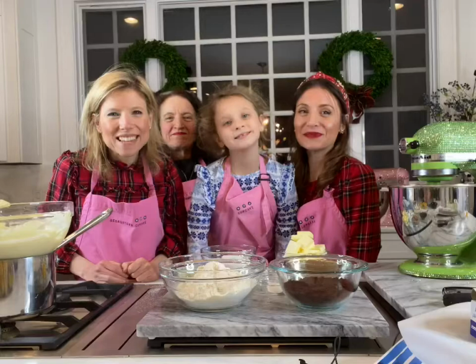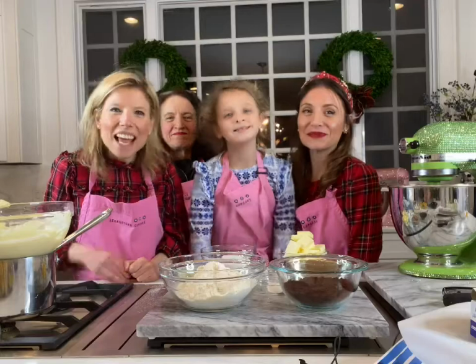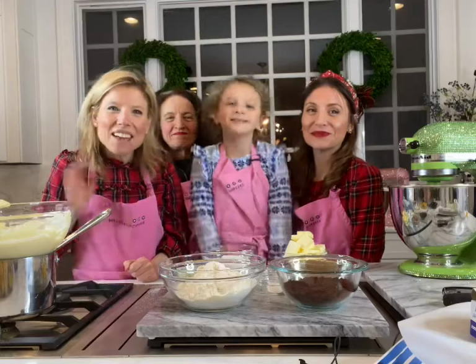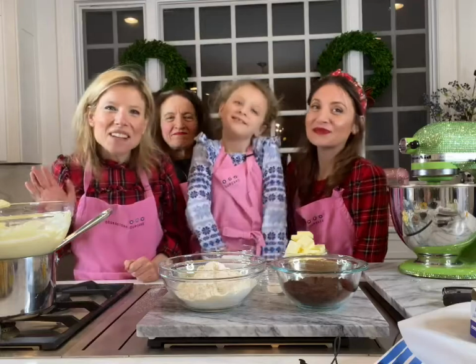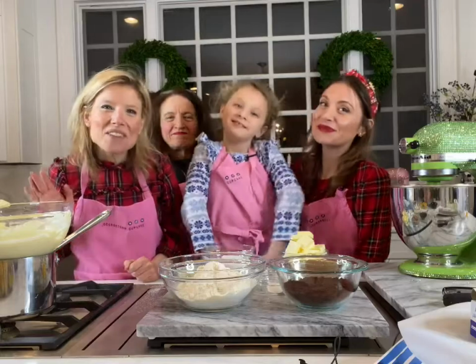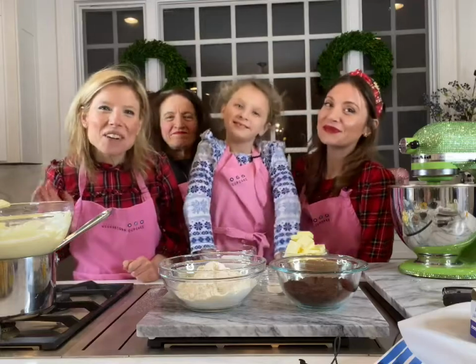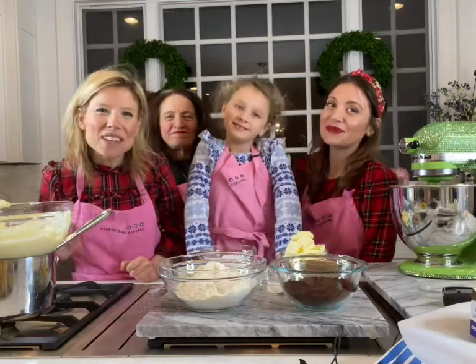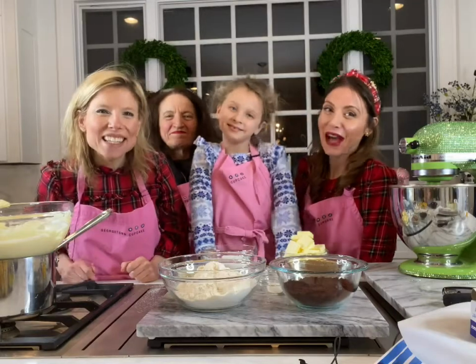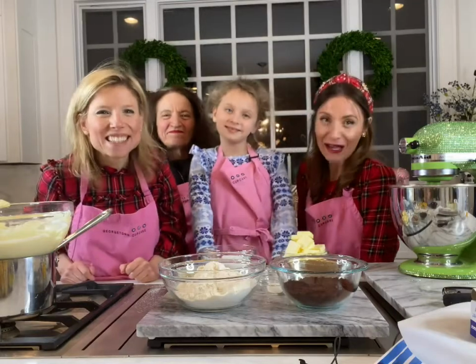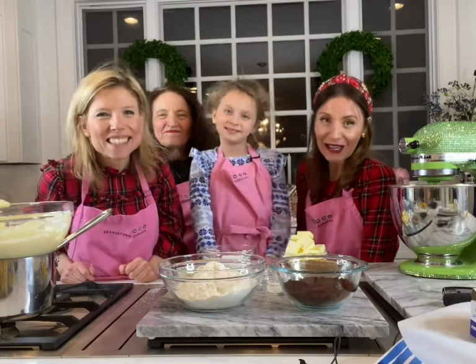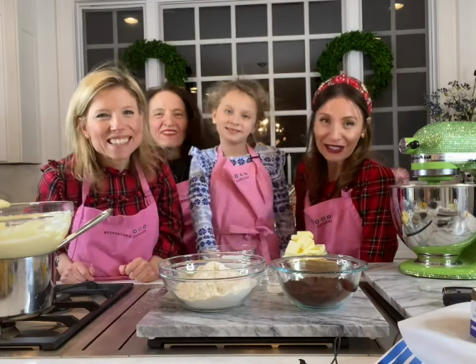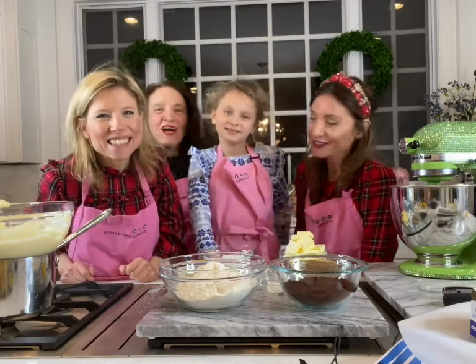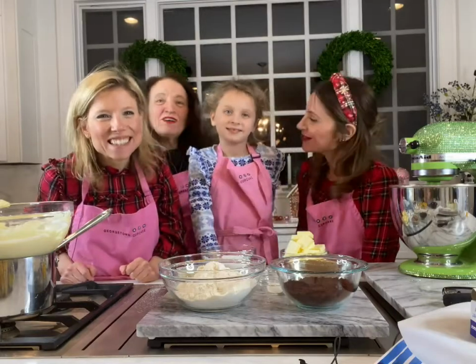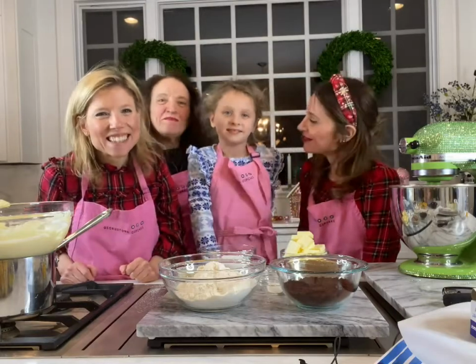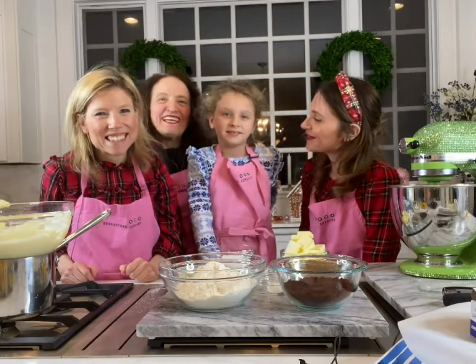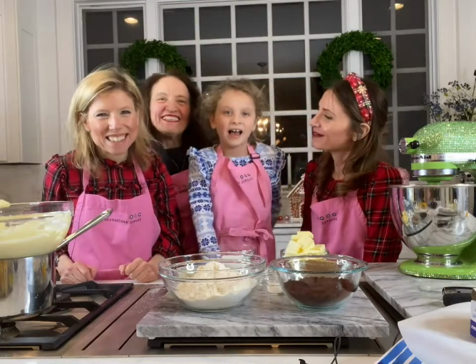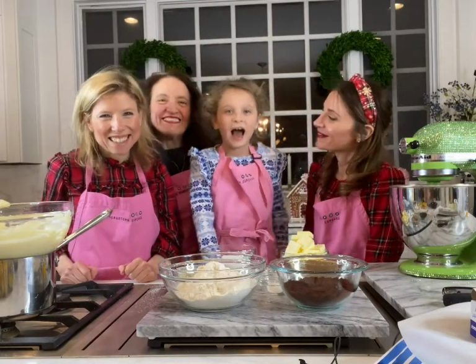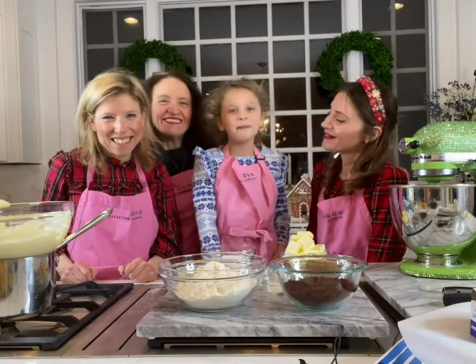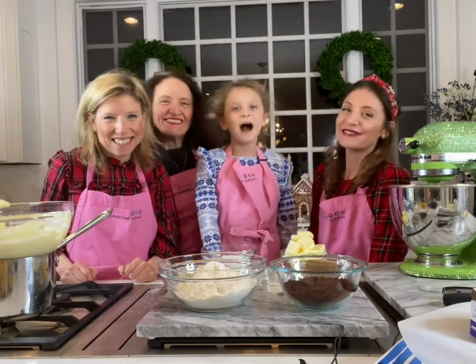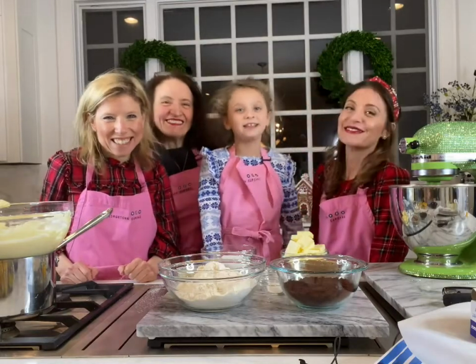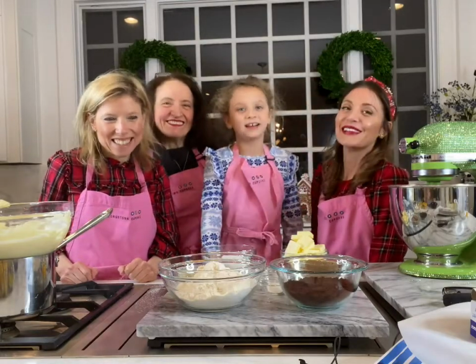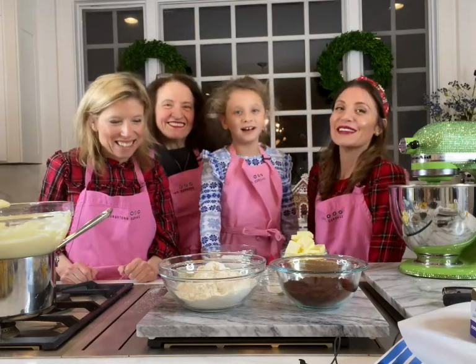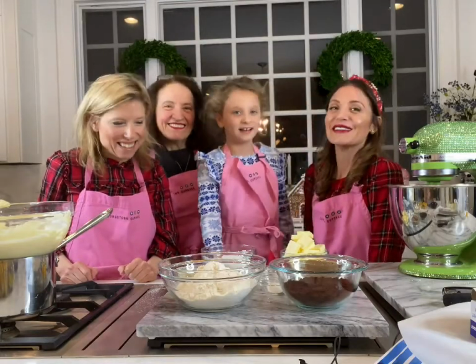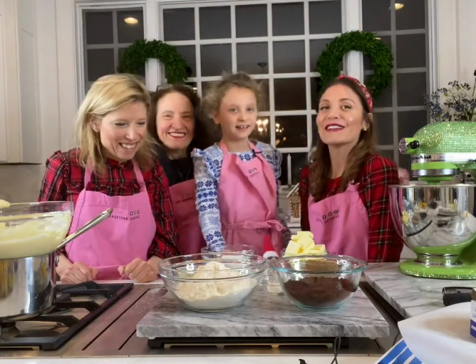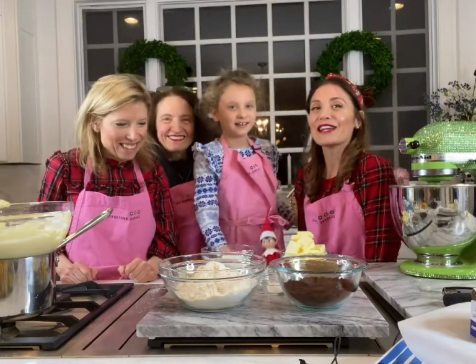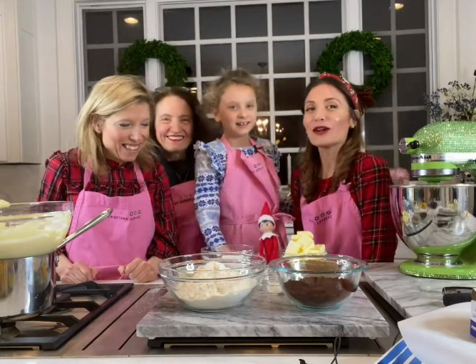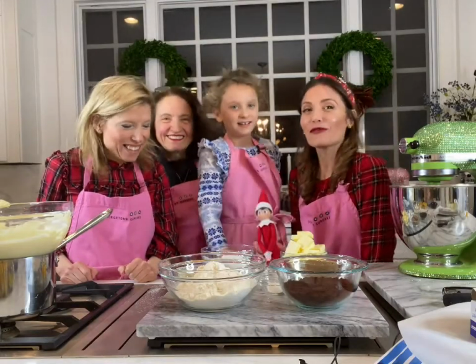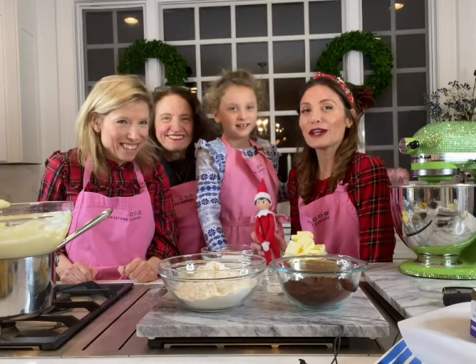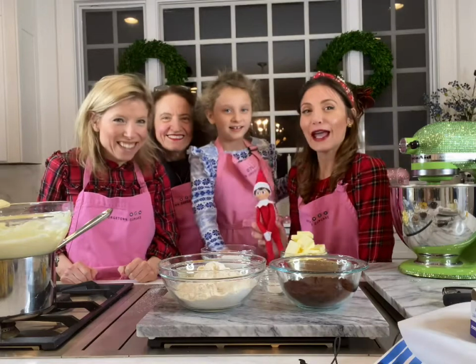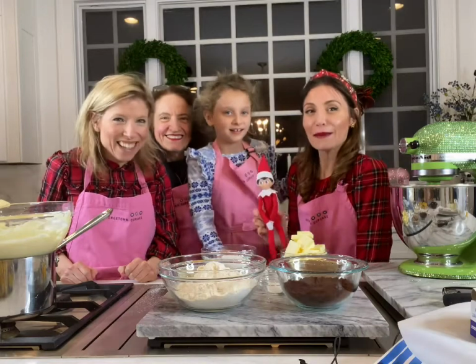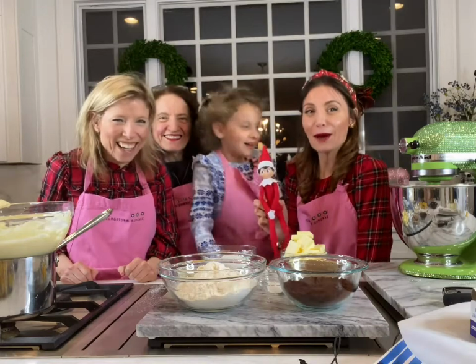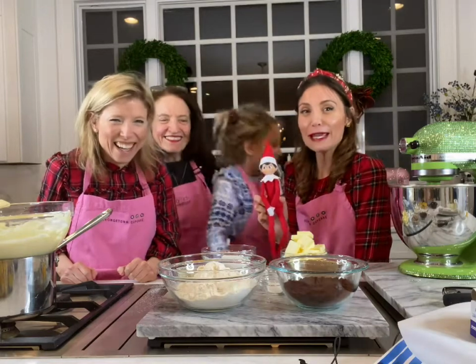Hey everyone, I'm Sophie. I'm Catherine. I'm Grammy. I'm Aissa. Then don't forget about me!